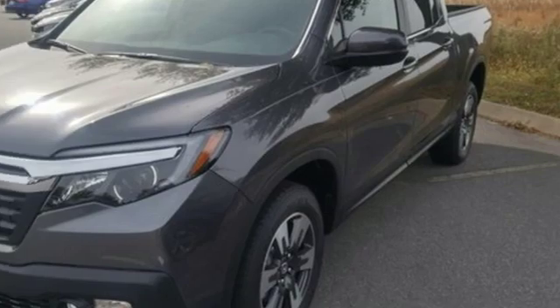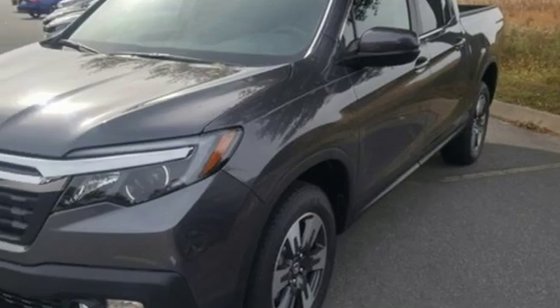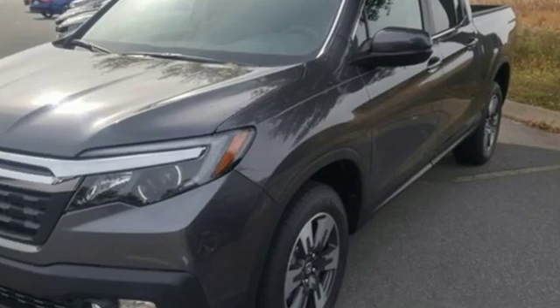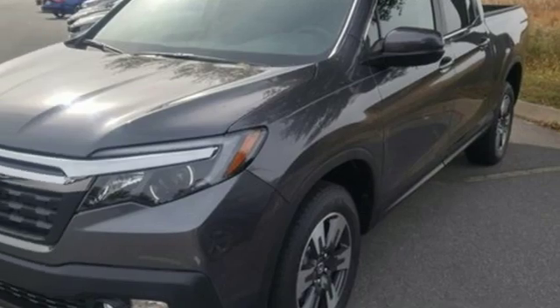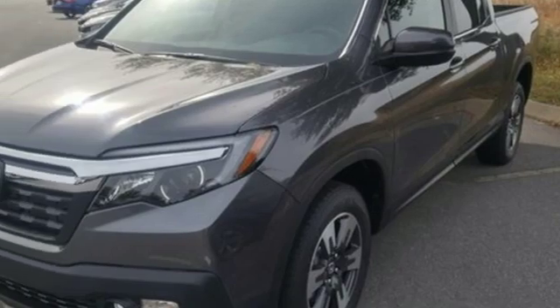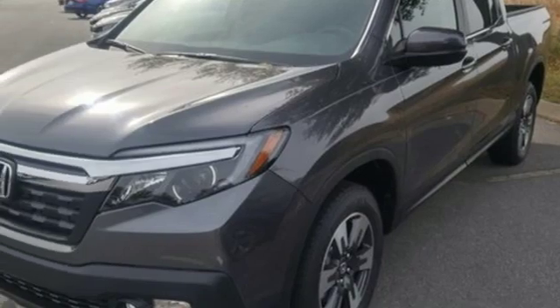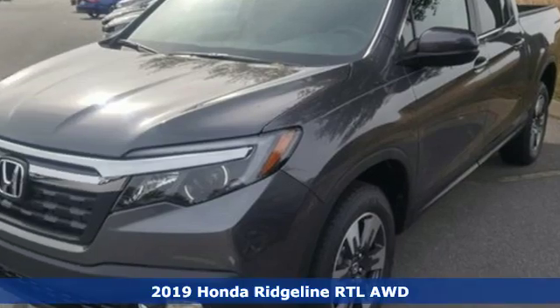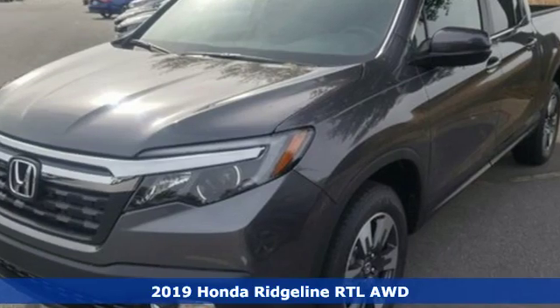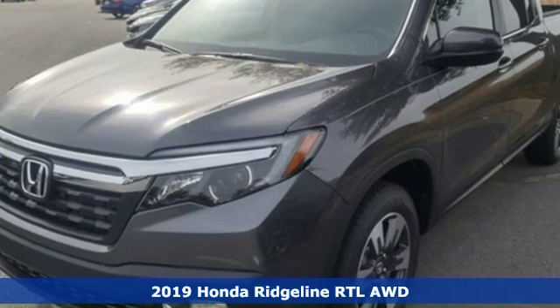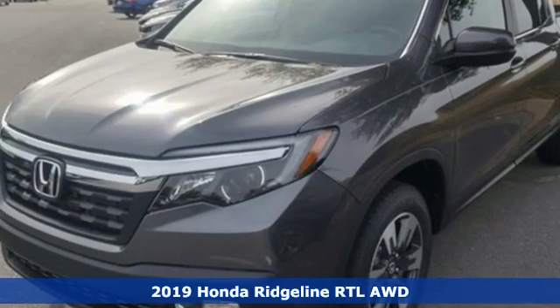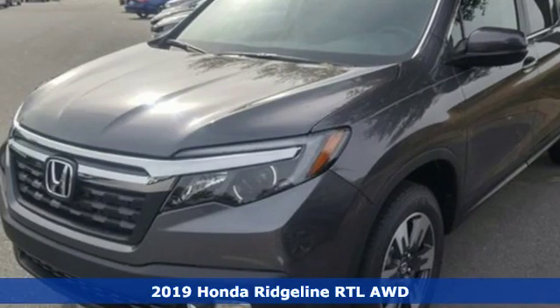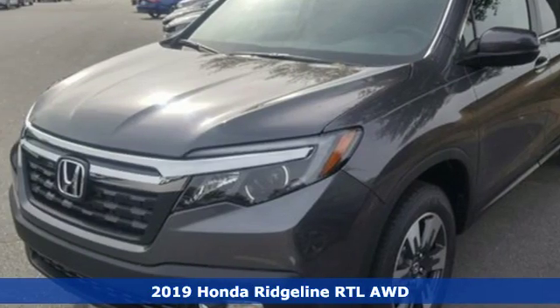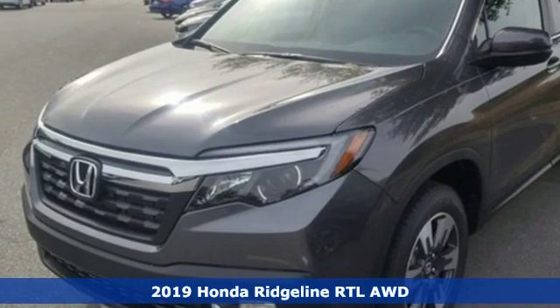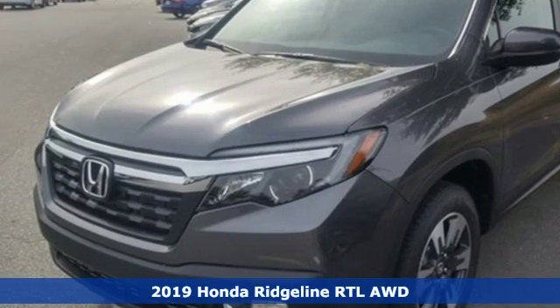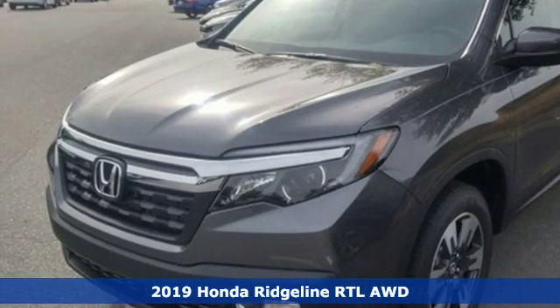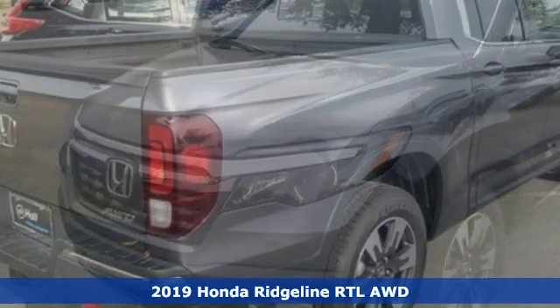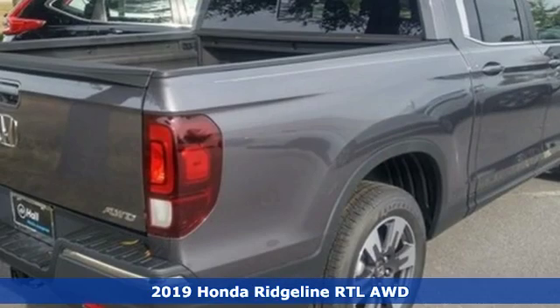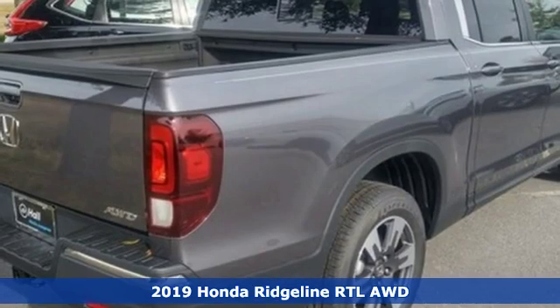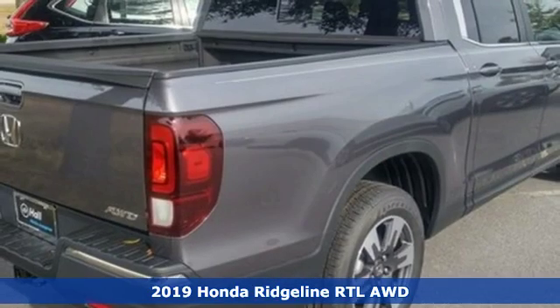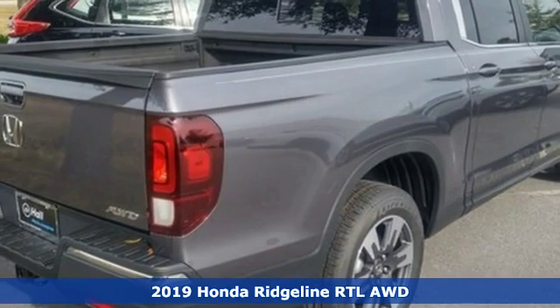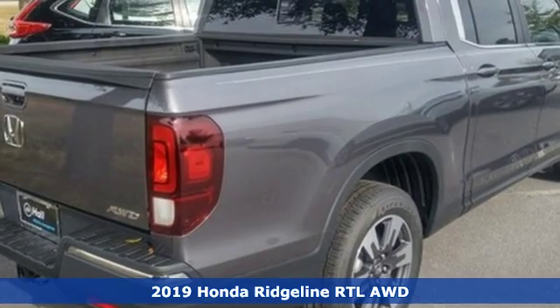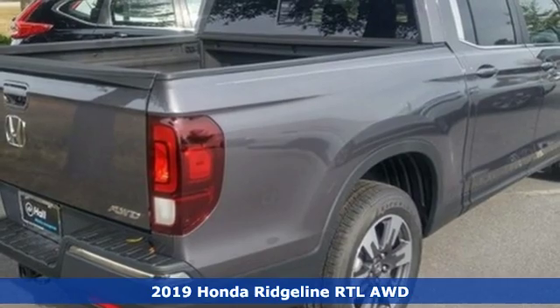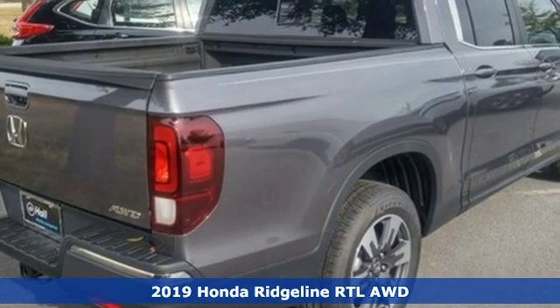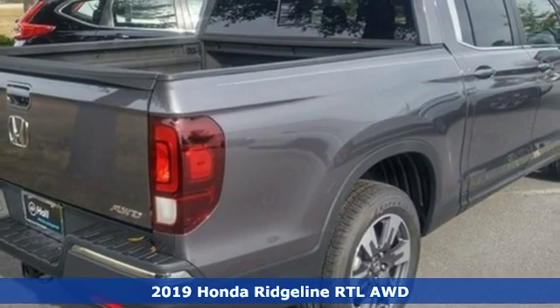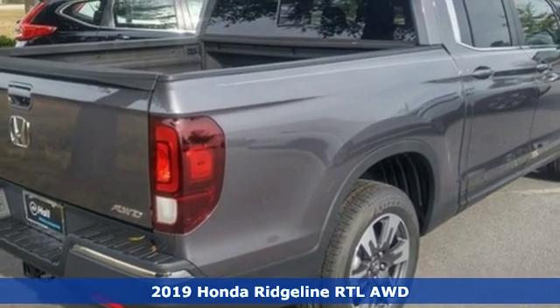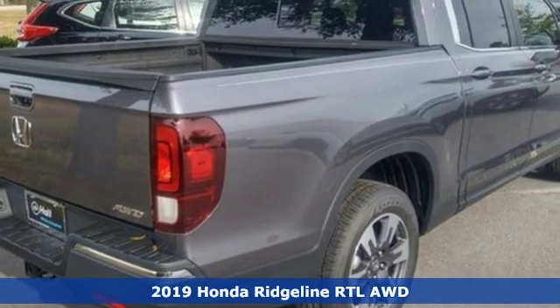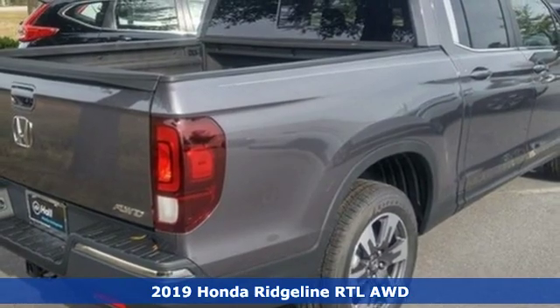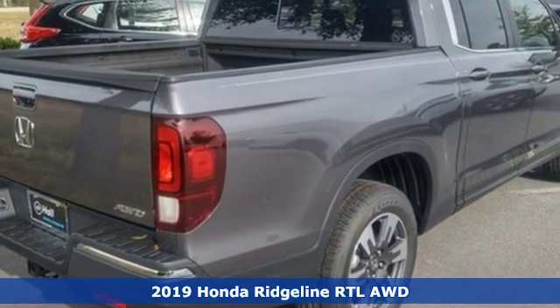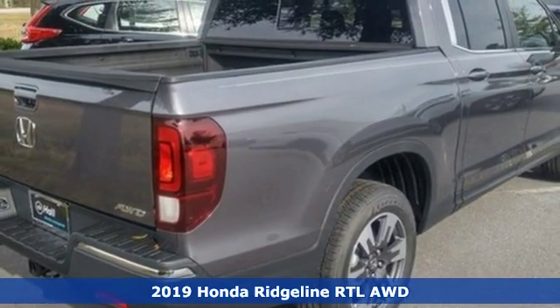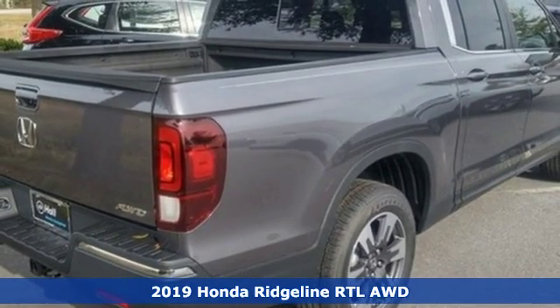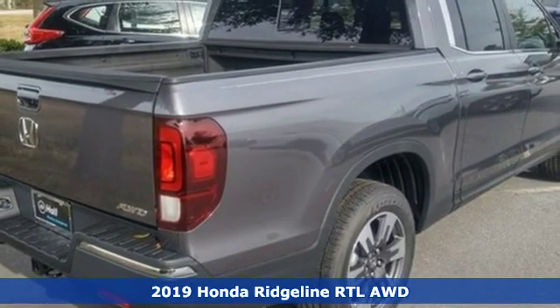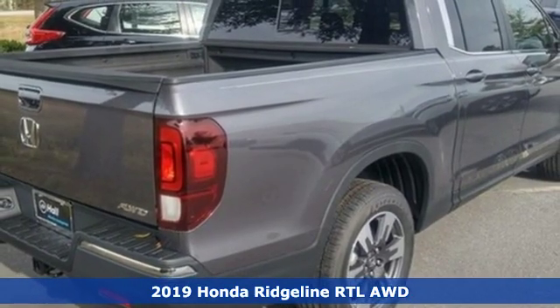It's a new 2019 Honda Ridgeline. It's just as capable on the job site as it is good-looking in front of a gallery opening.